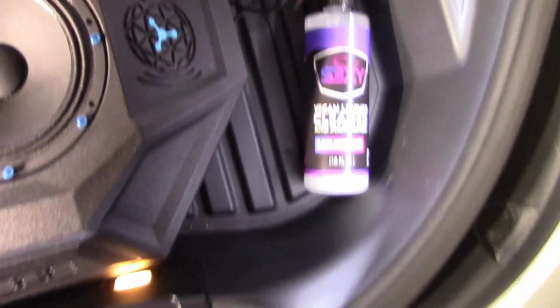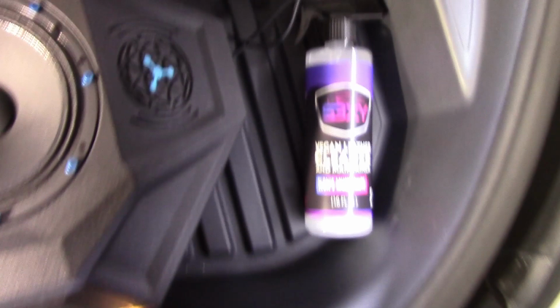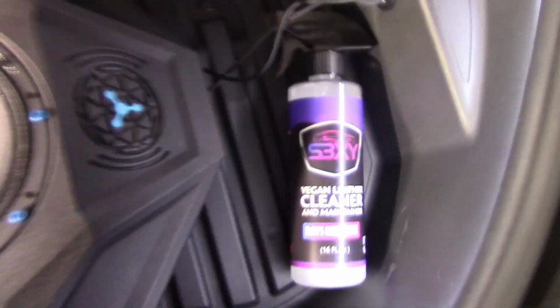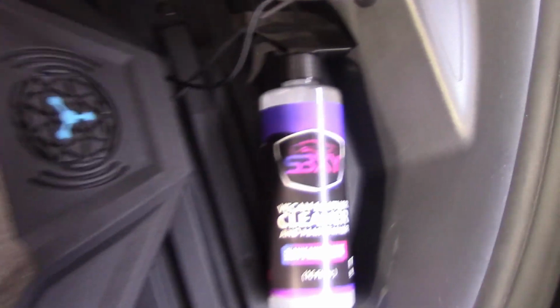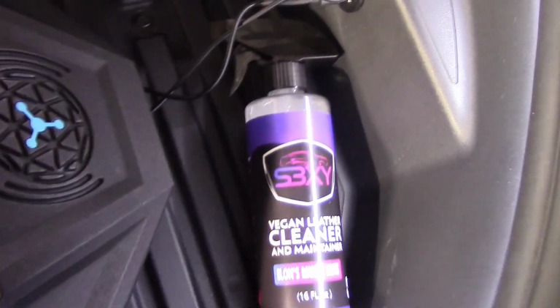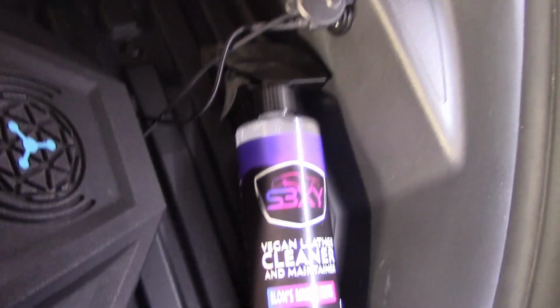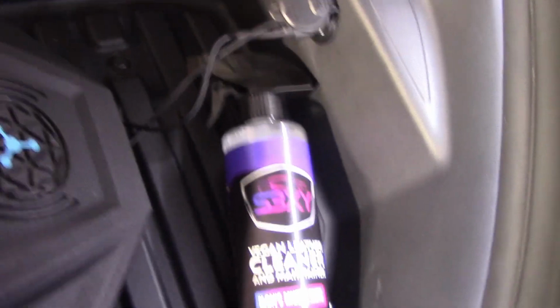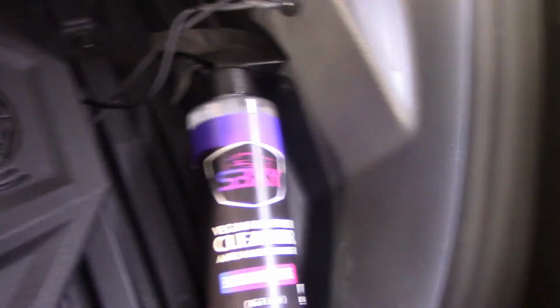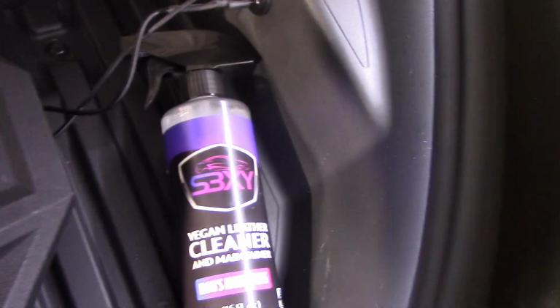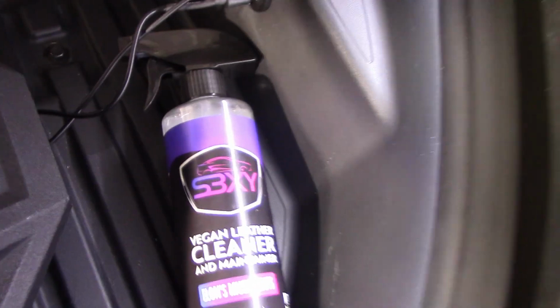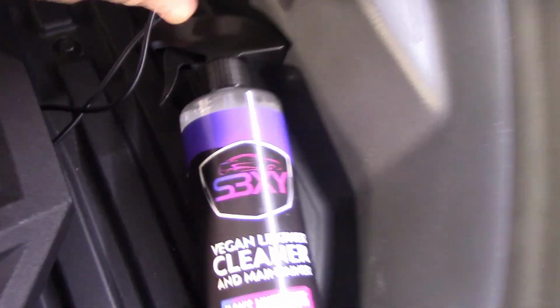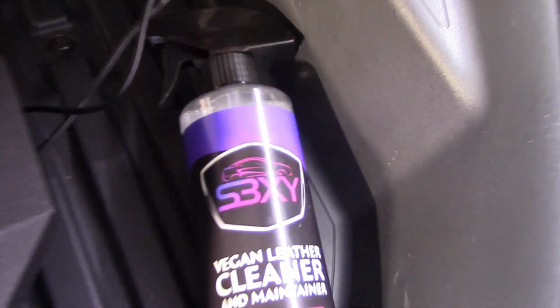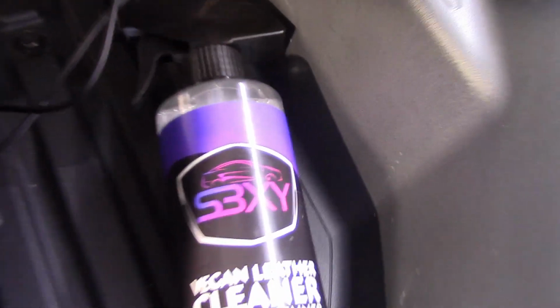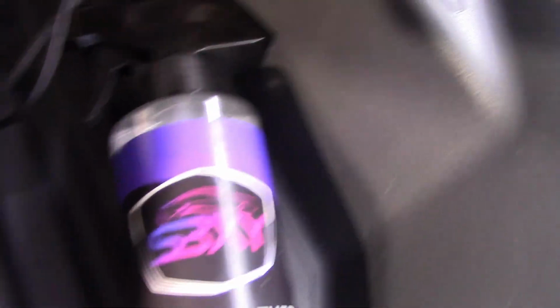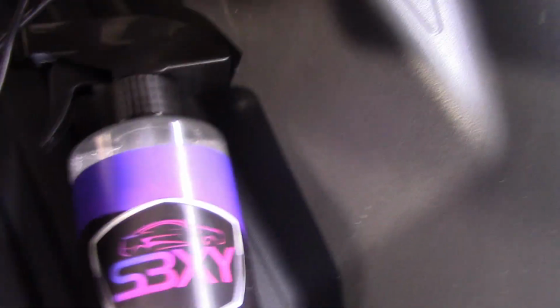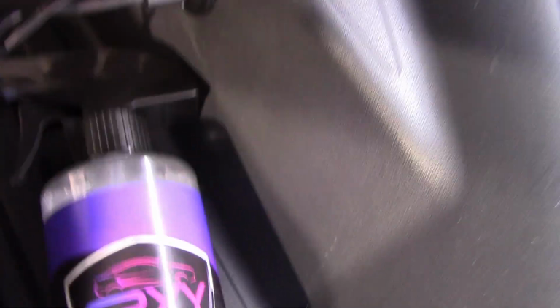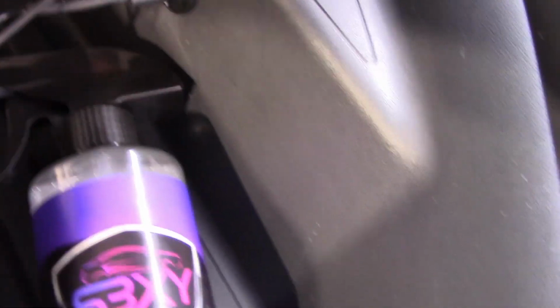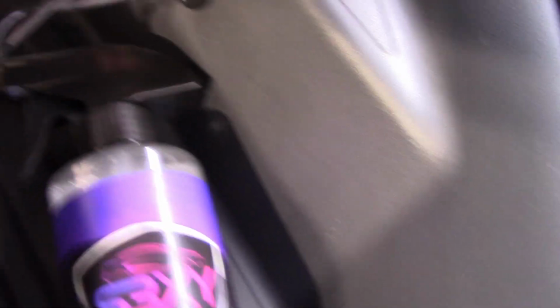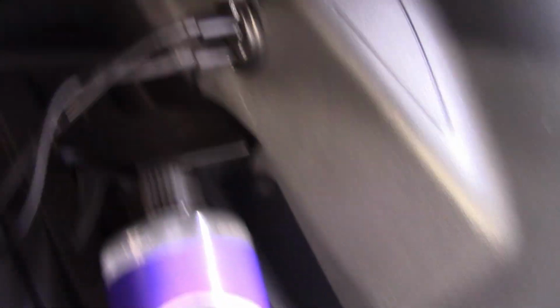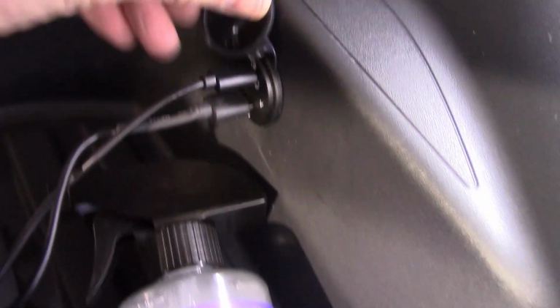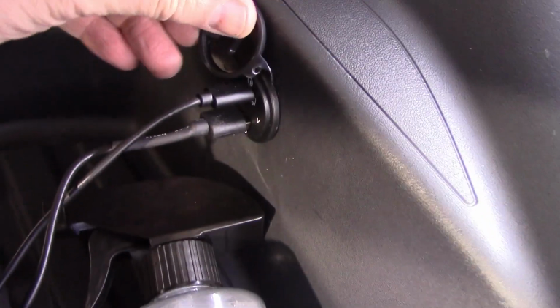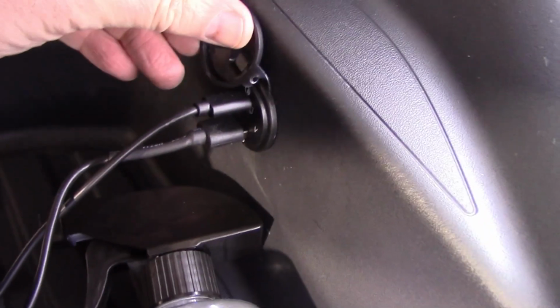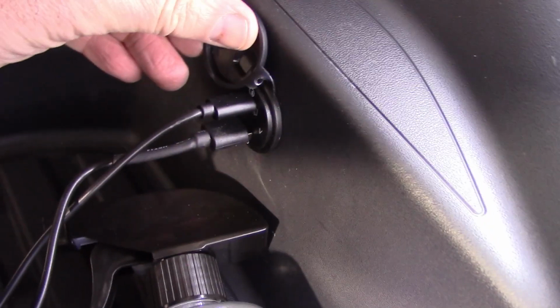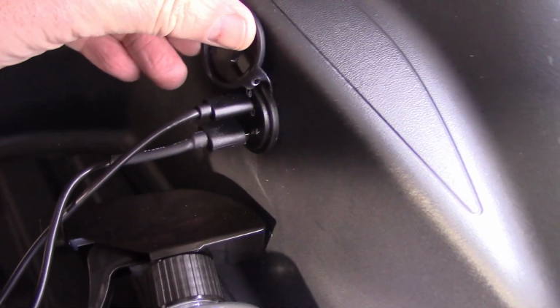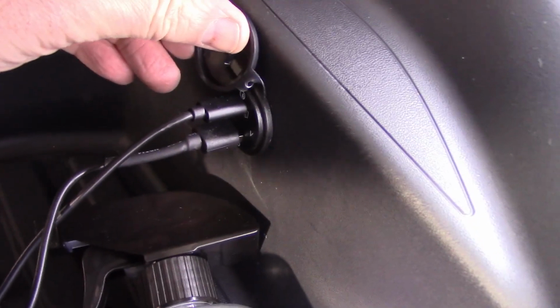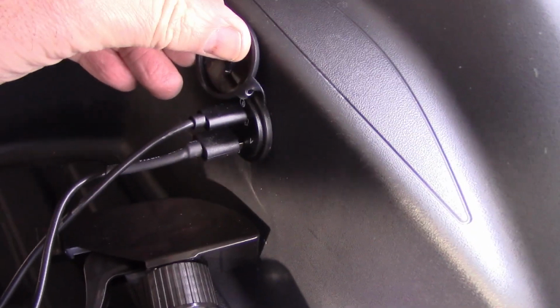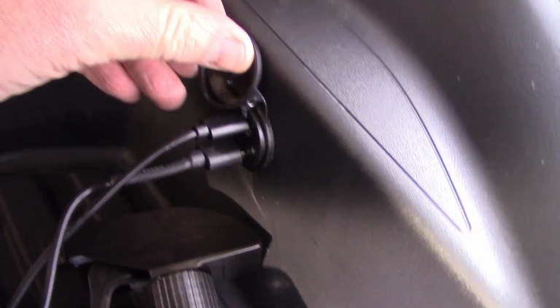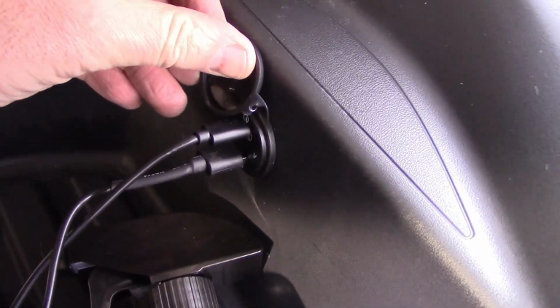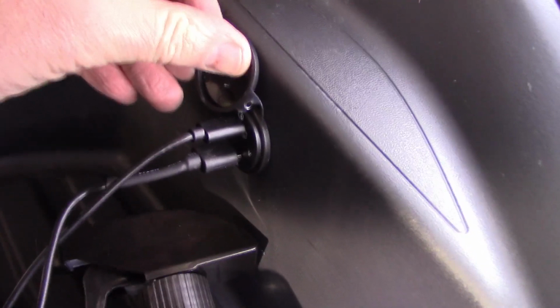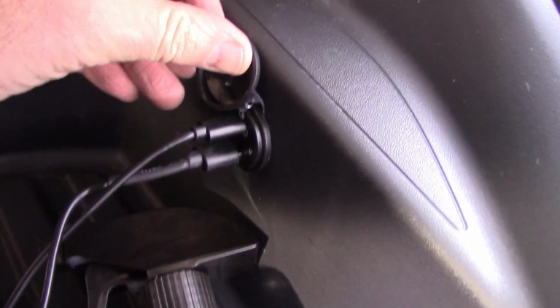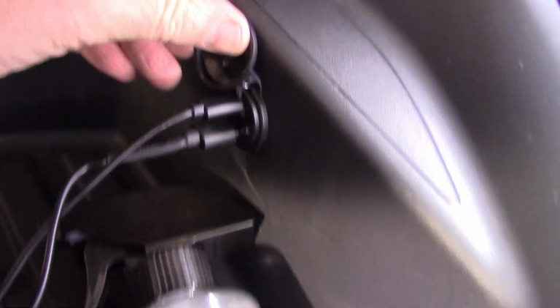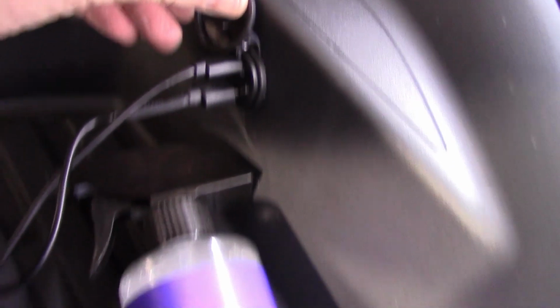I also had to order a USB cable fit for this one, so I will put a link to that in the description.